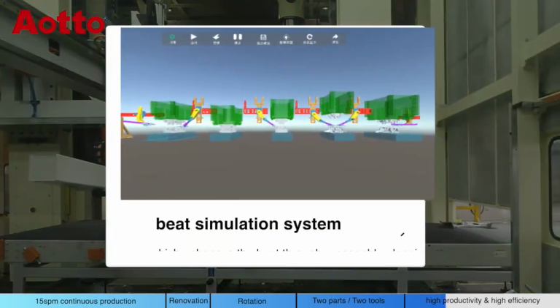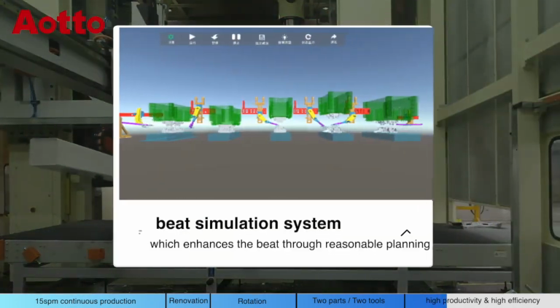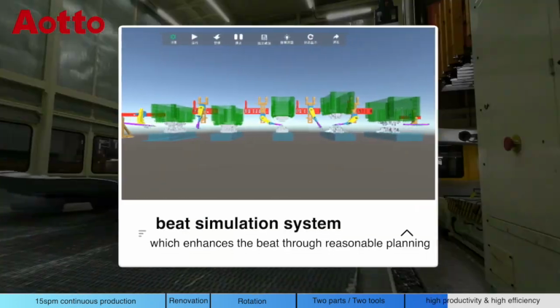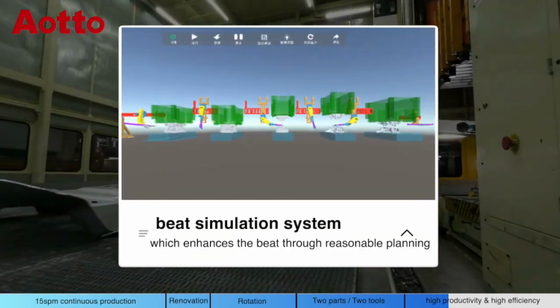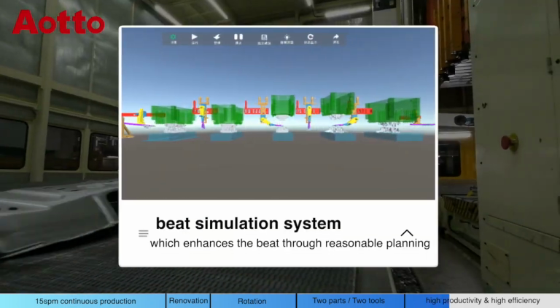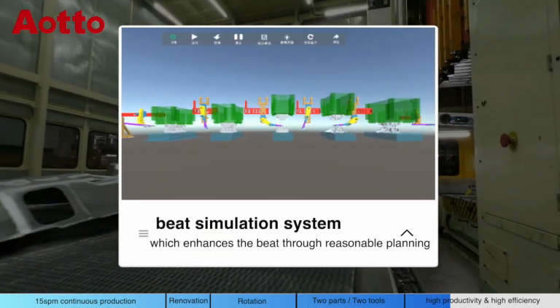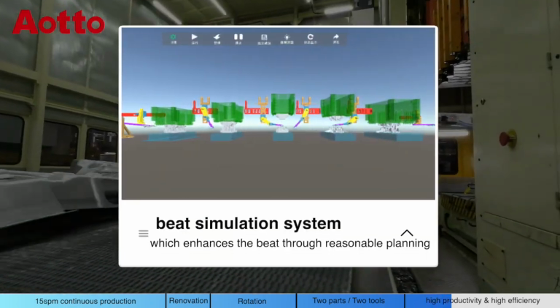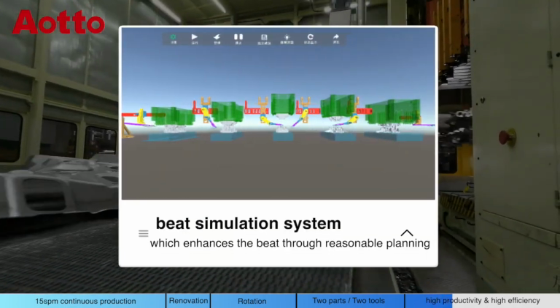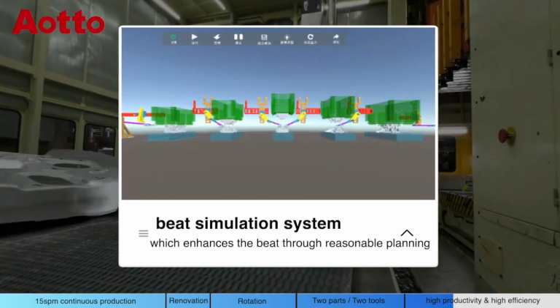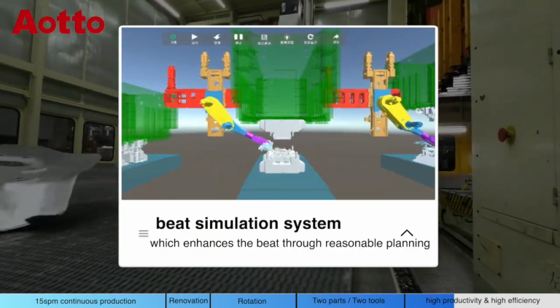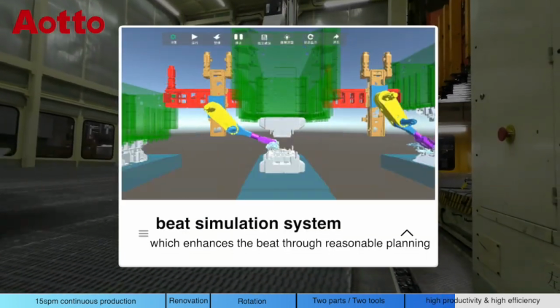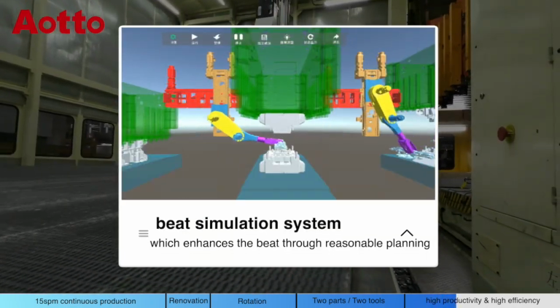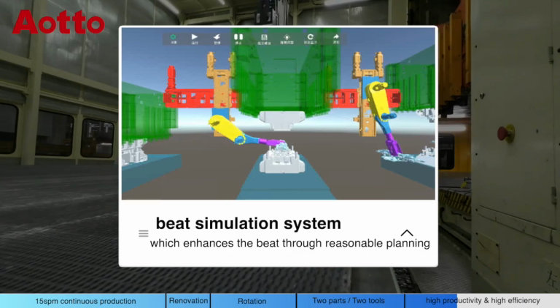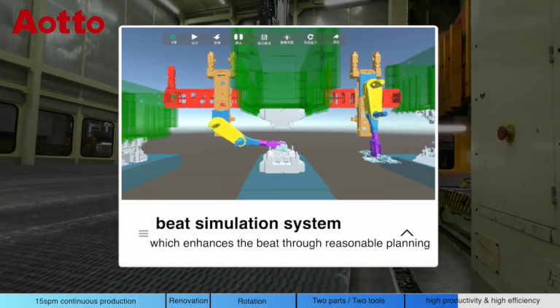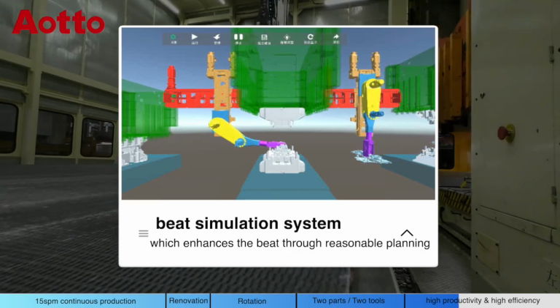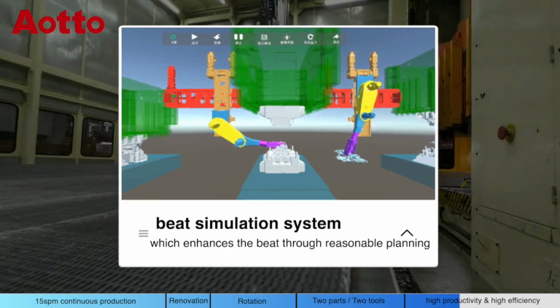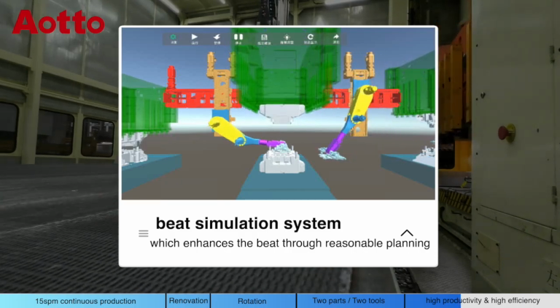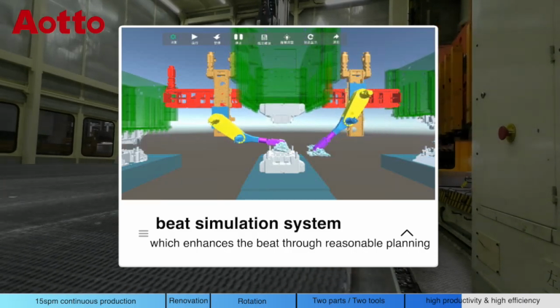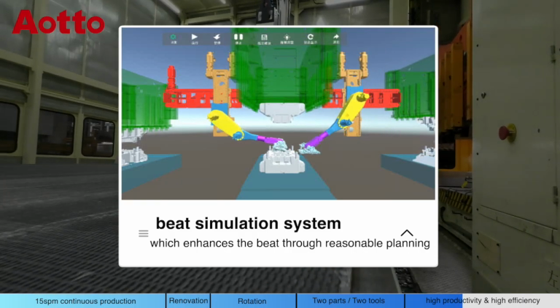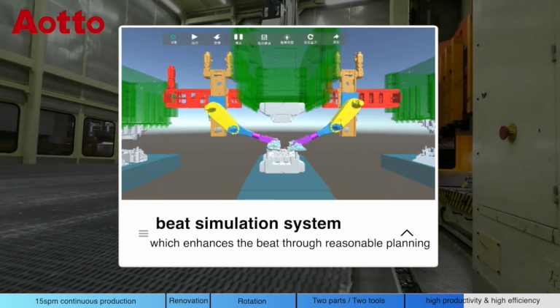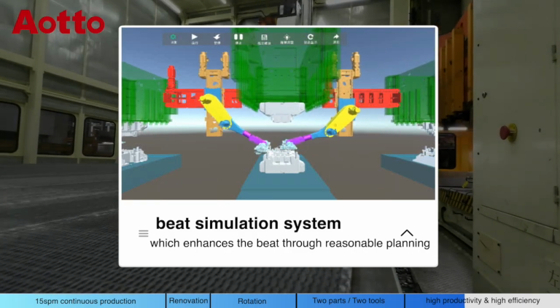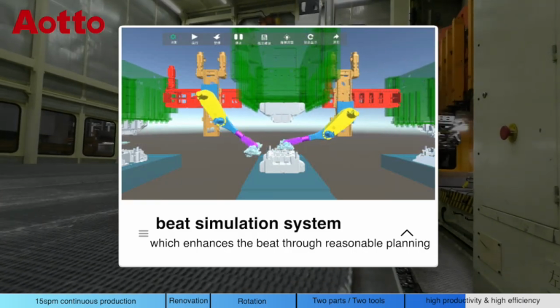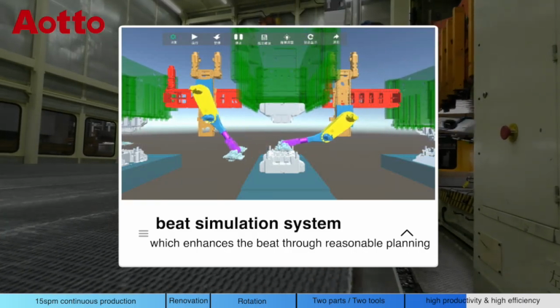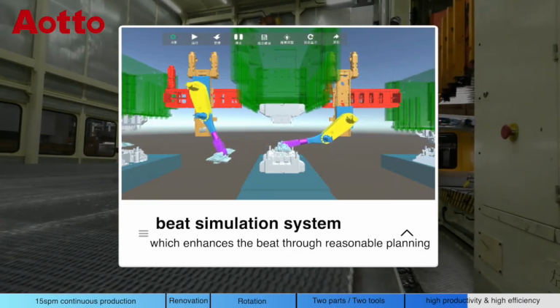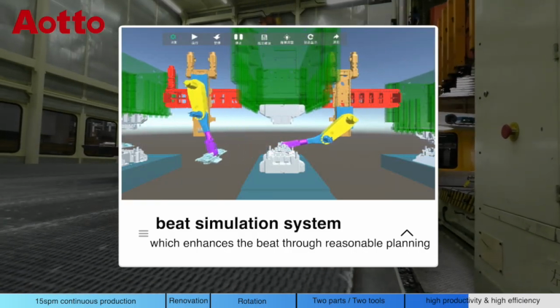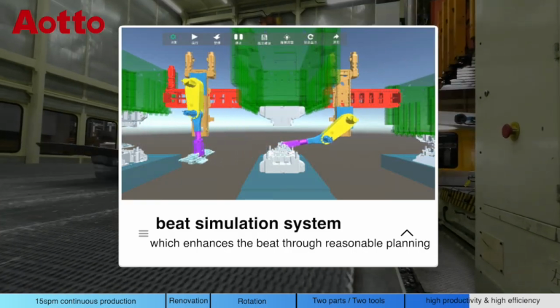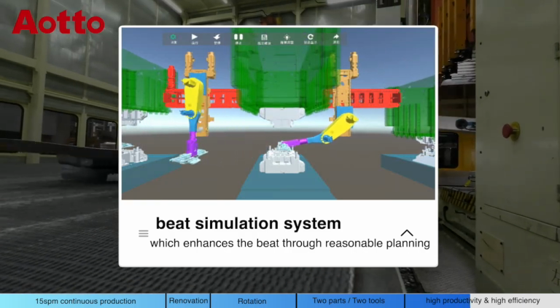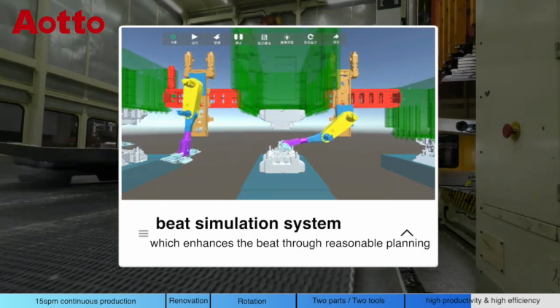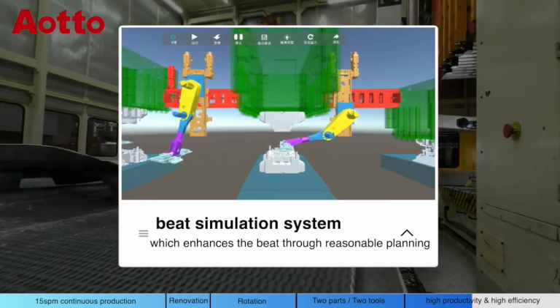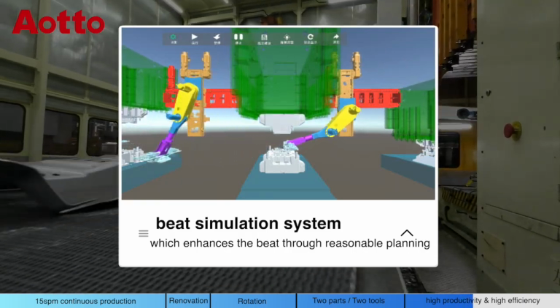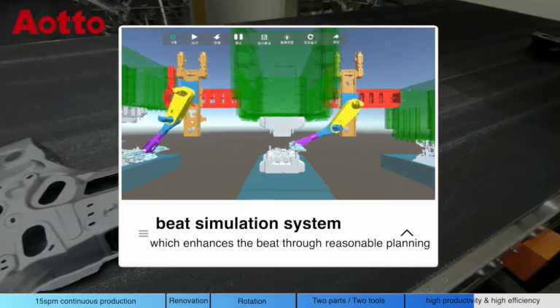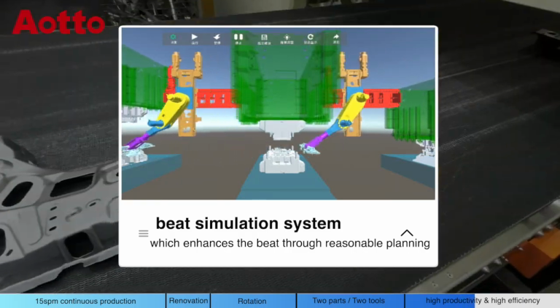Beat simulation system, which enhances the beat through reasonable planning.